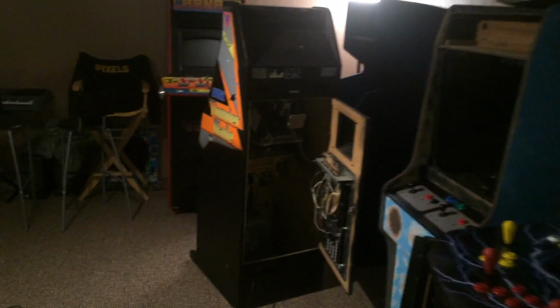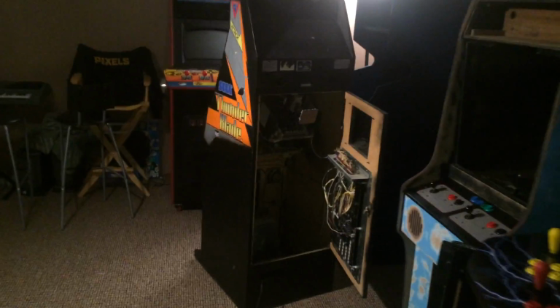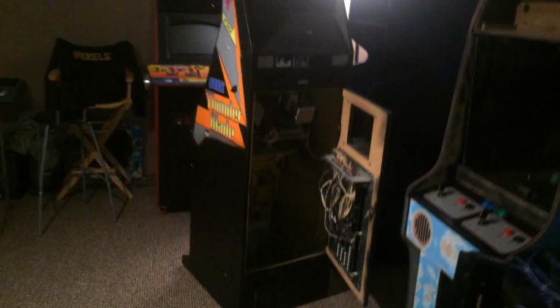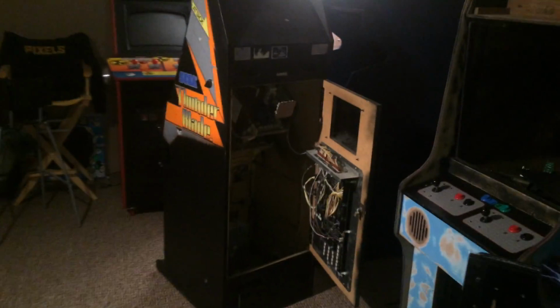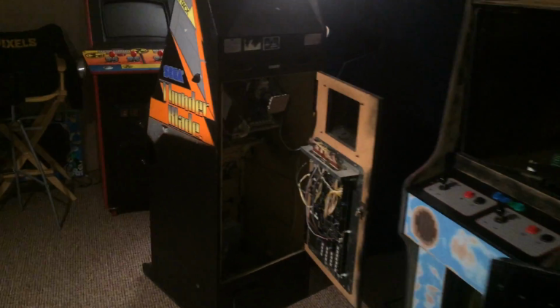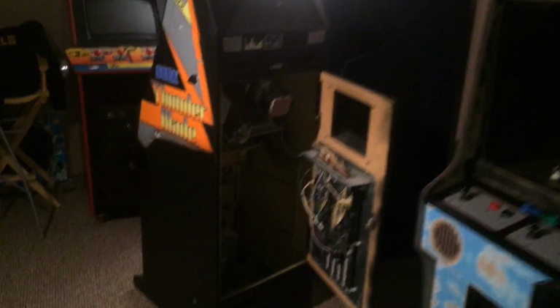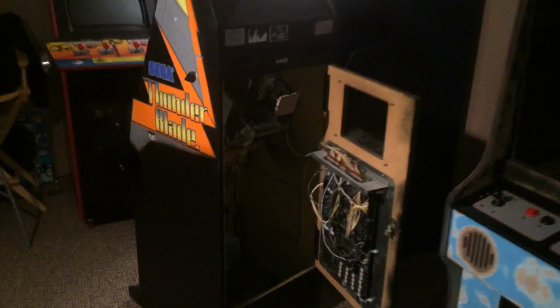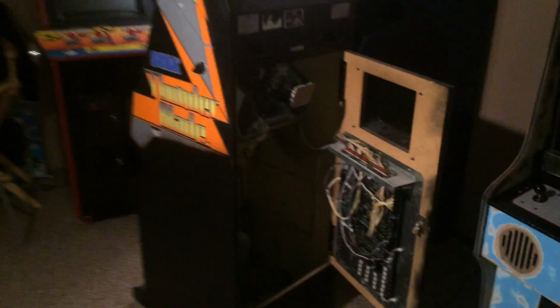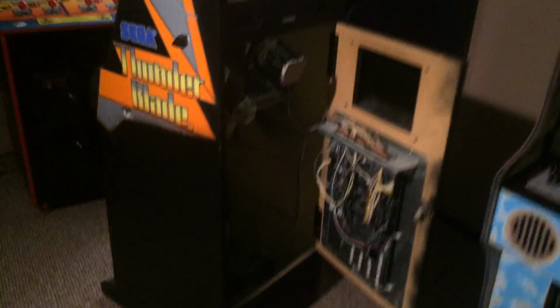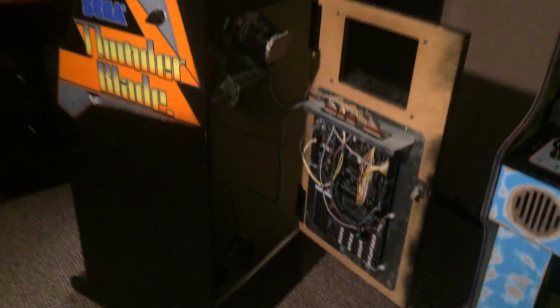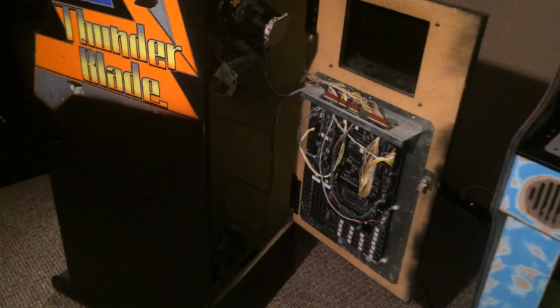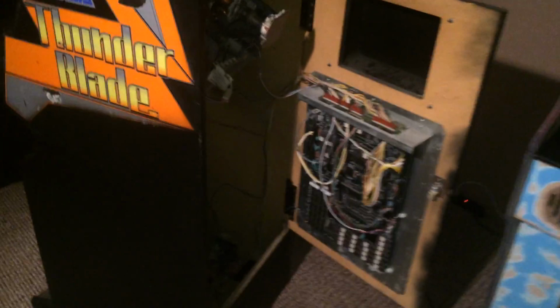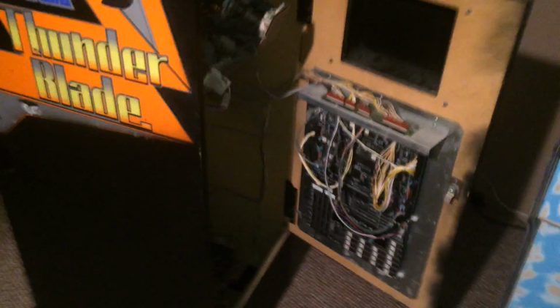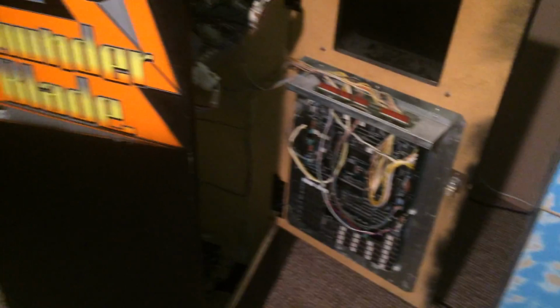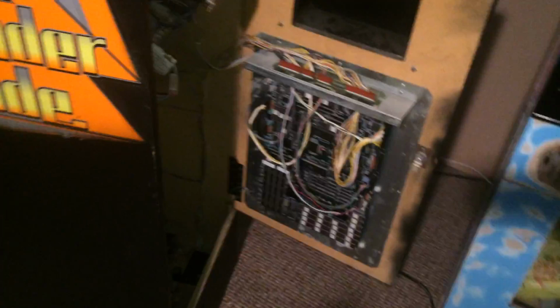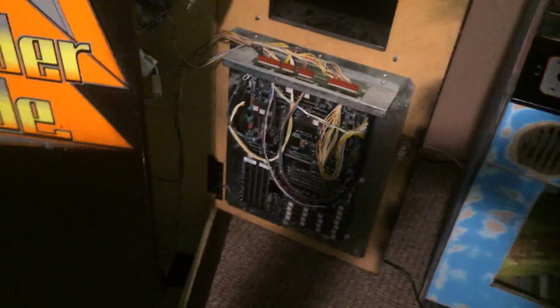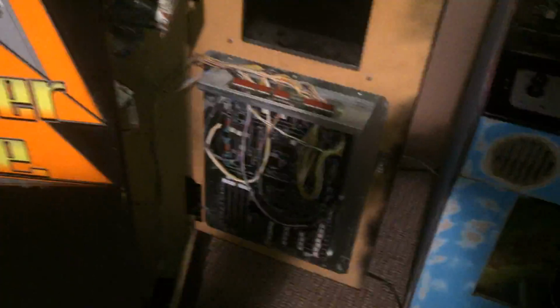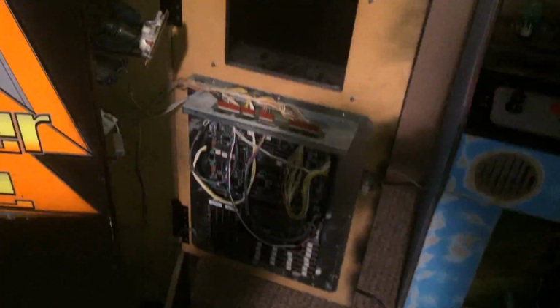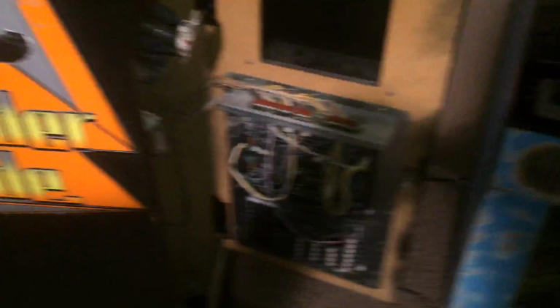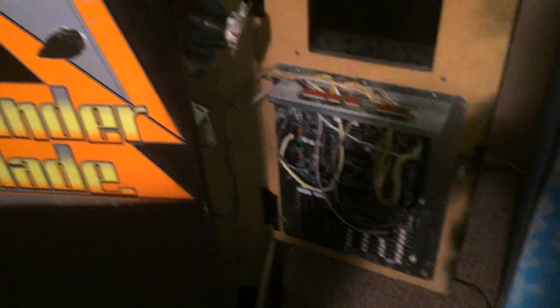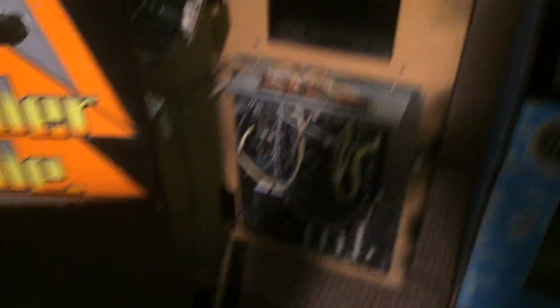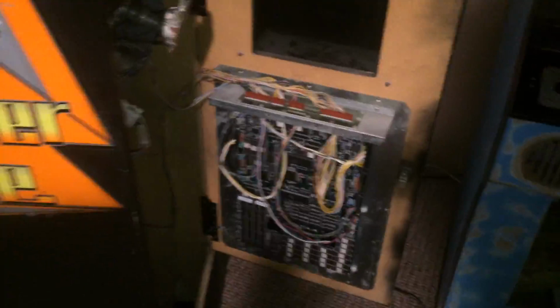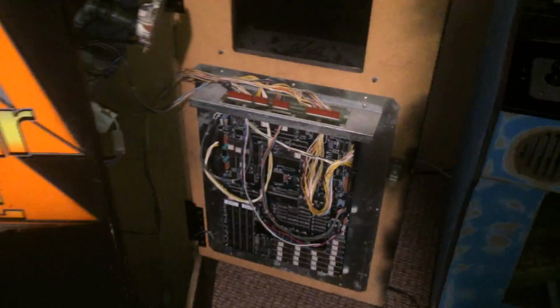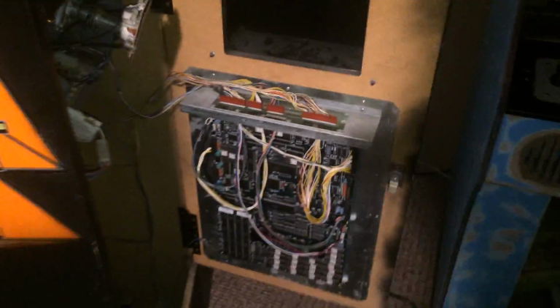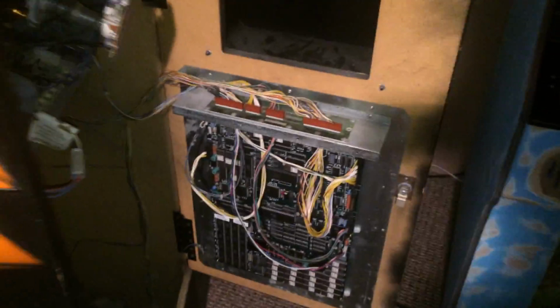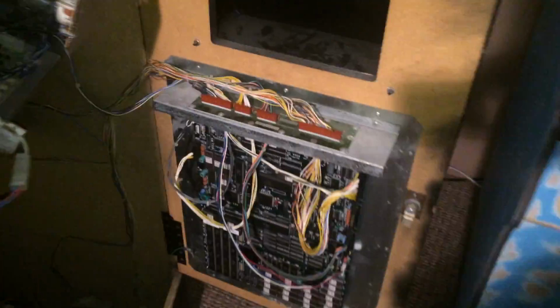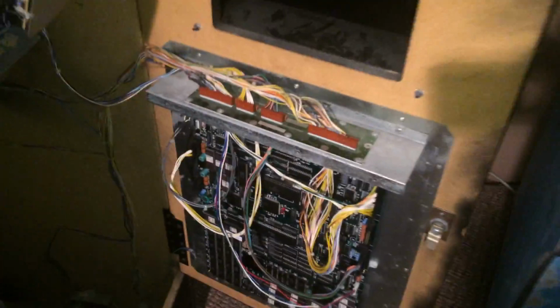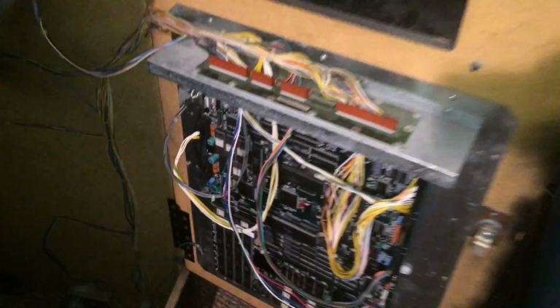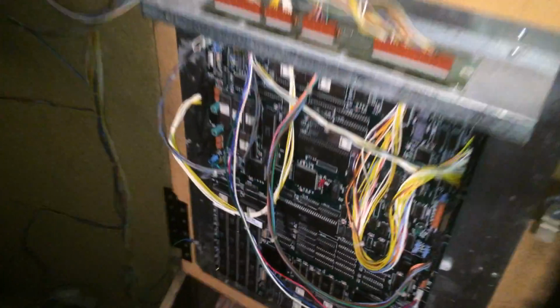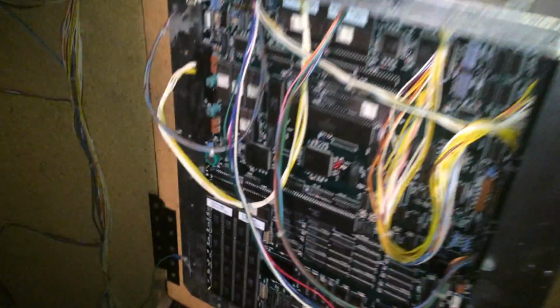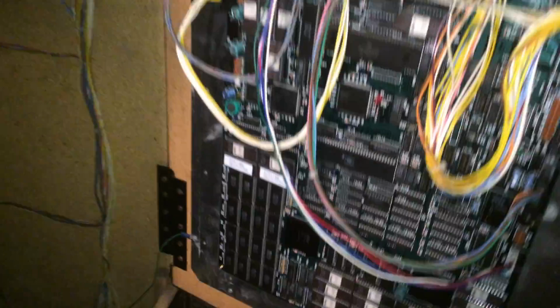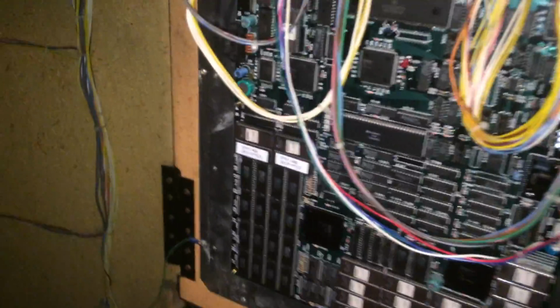Hey guys, how's it going? This is Jason from Delusionals Arcade. Just wanted to give you a quick update — I got this thing working. It's pretty awesome.